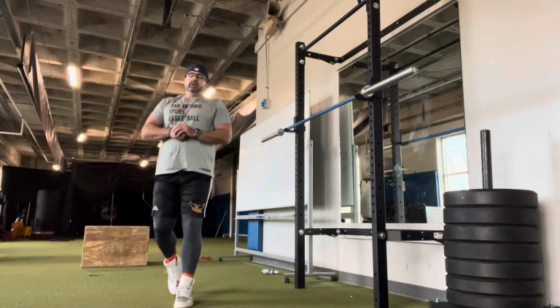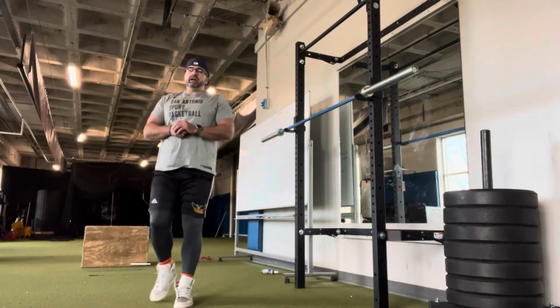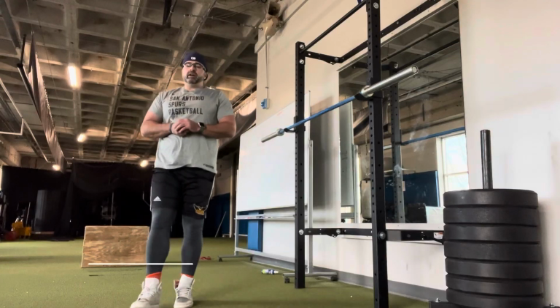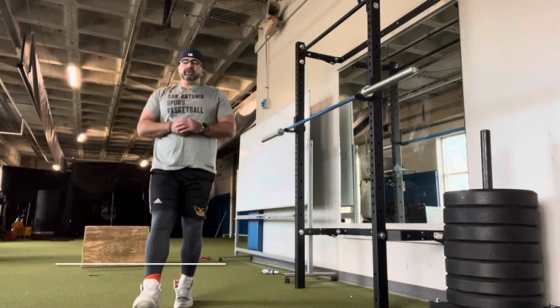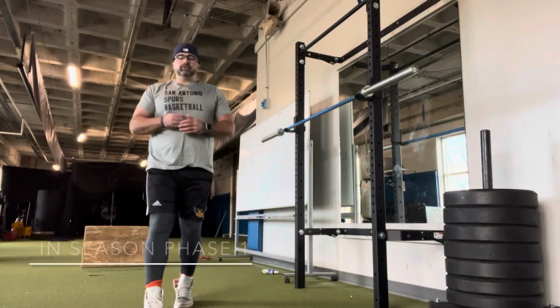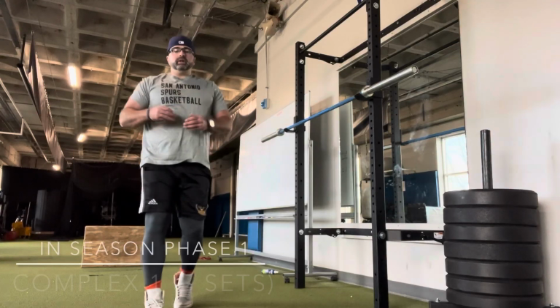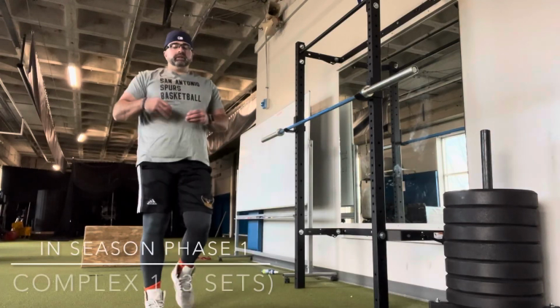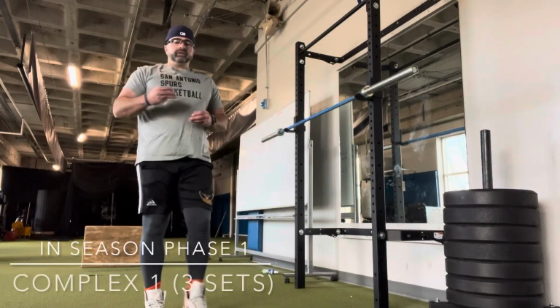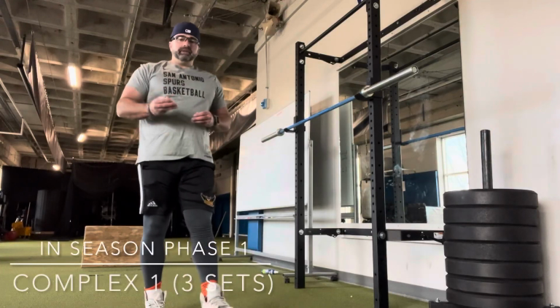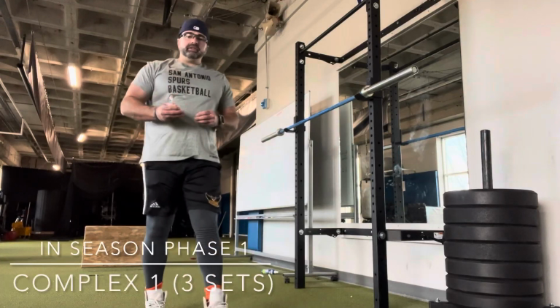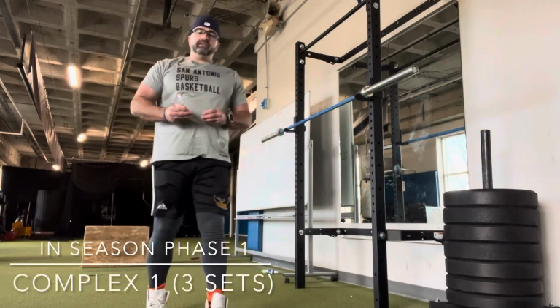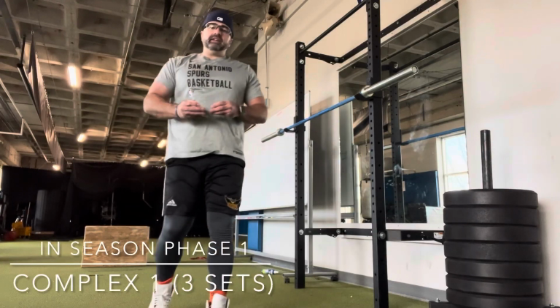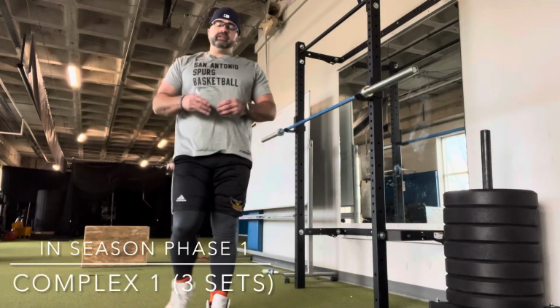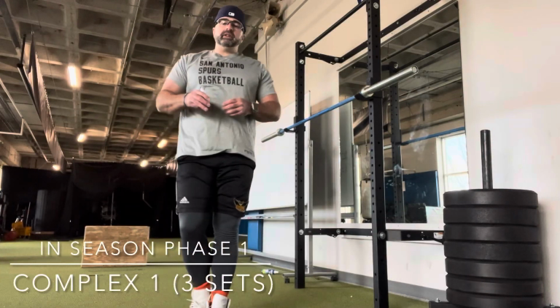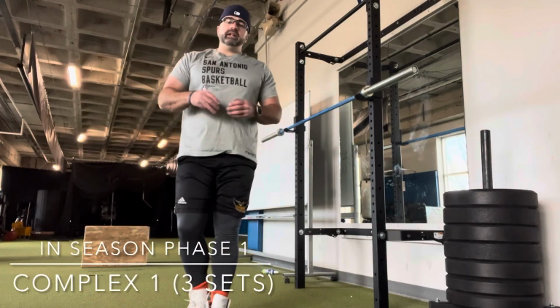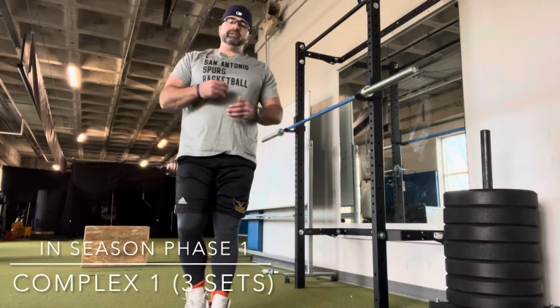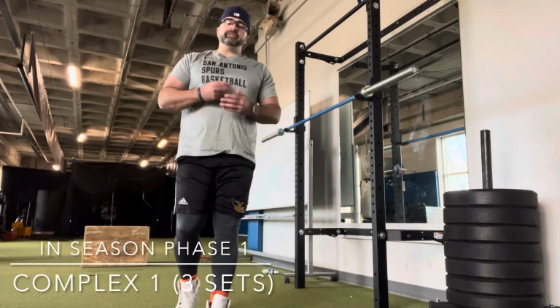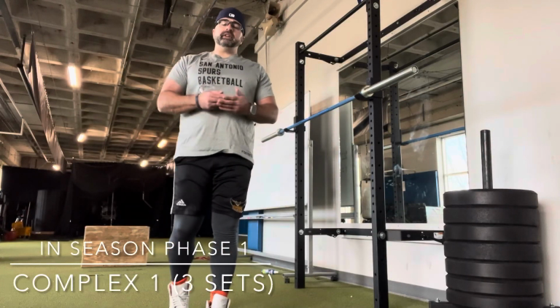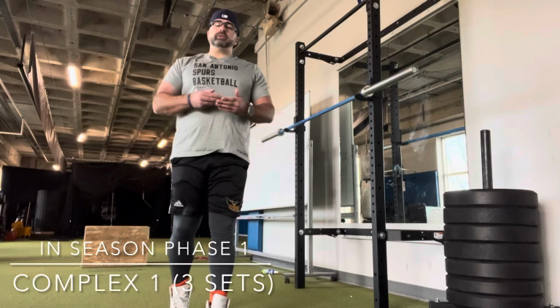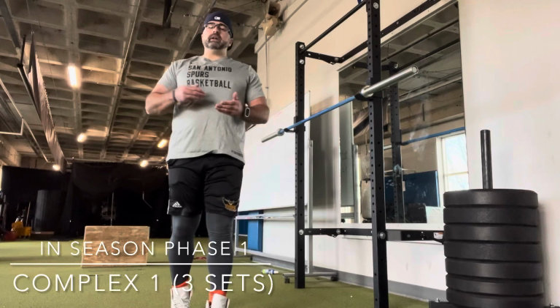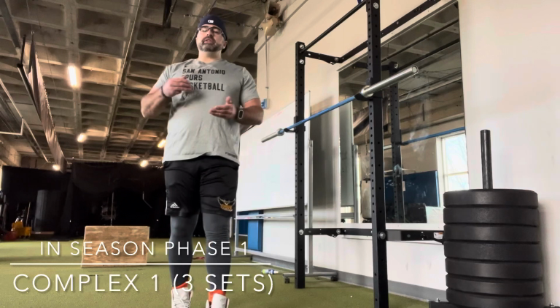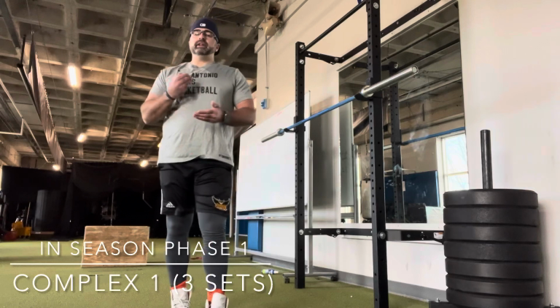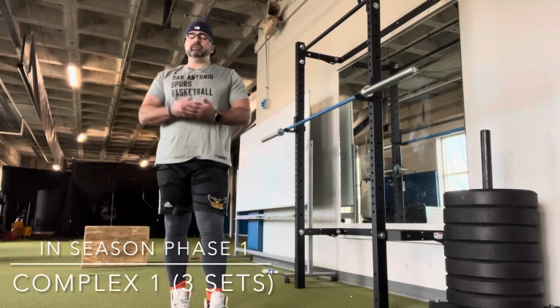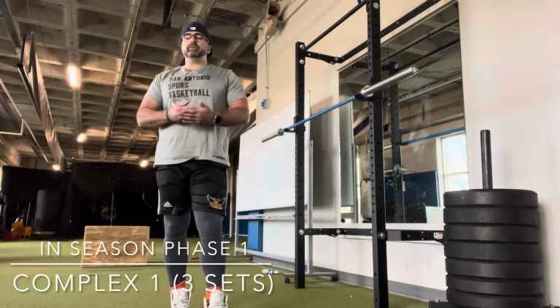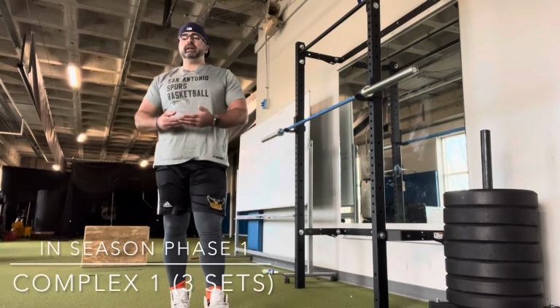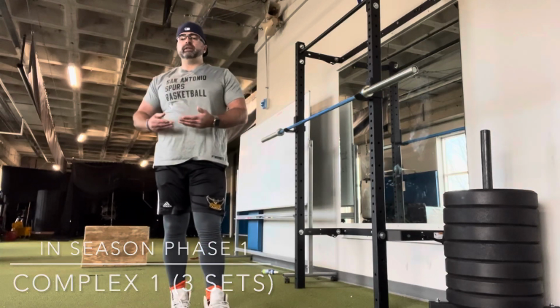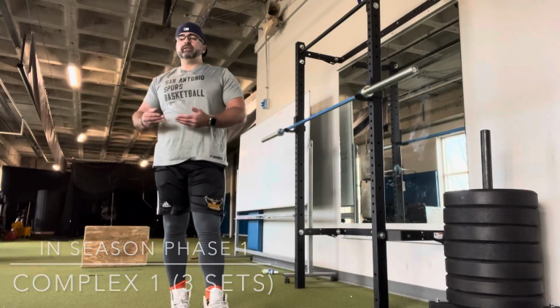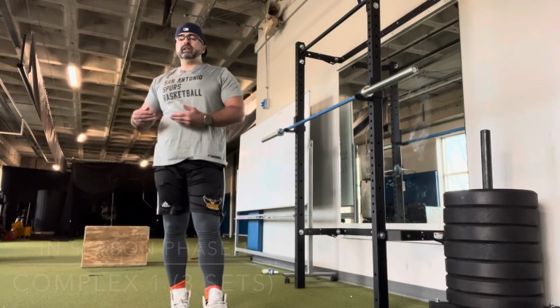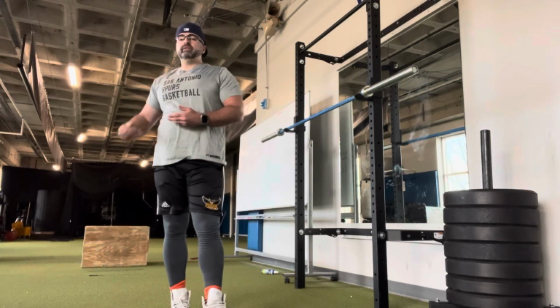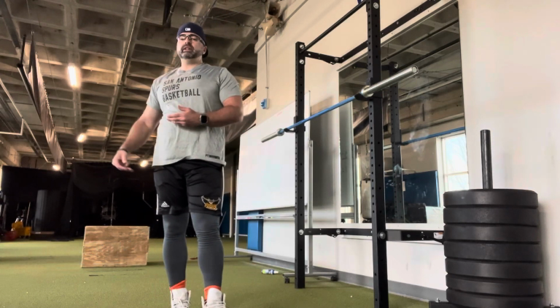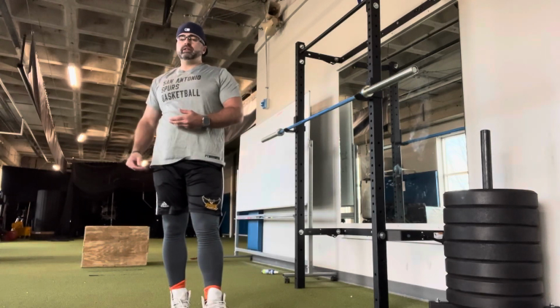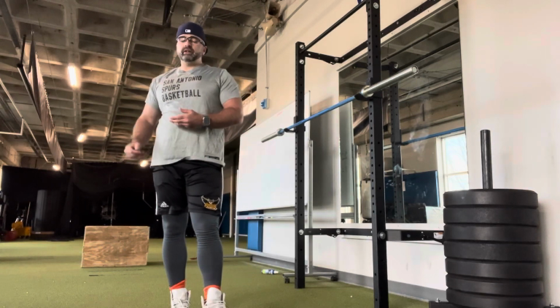Complex one is going to be three sets. You've got front squats, some plyos, and knee CARs.